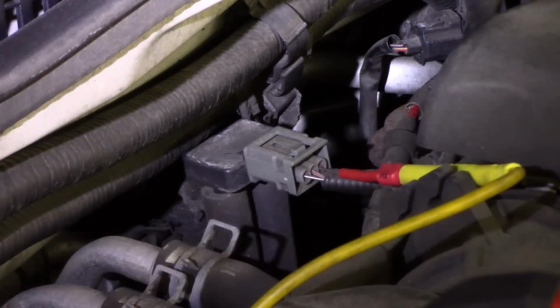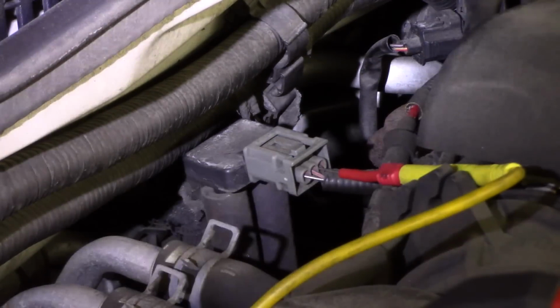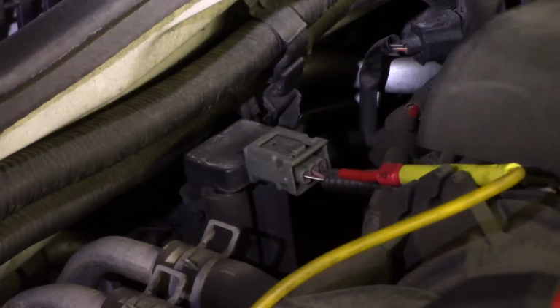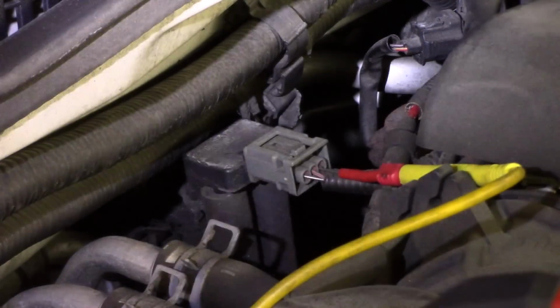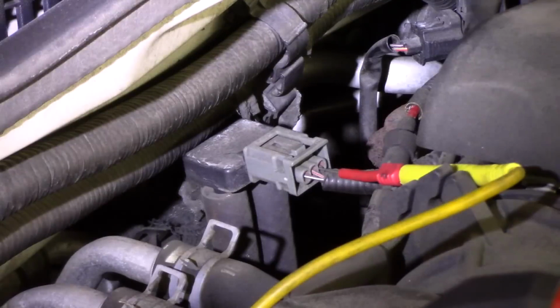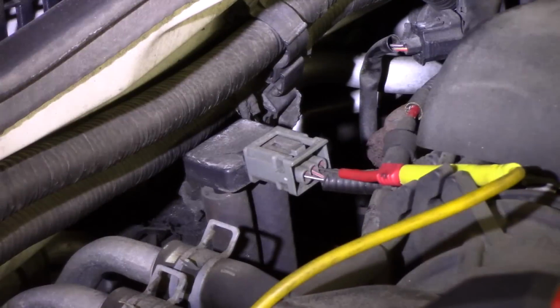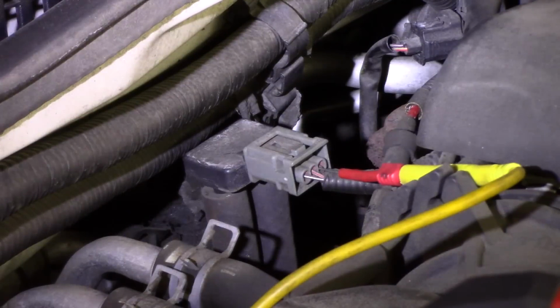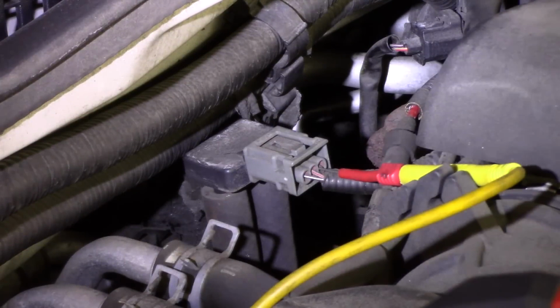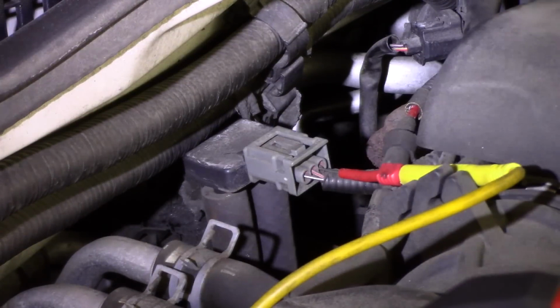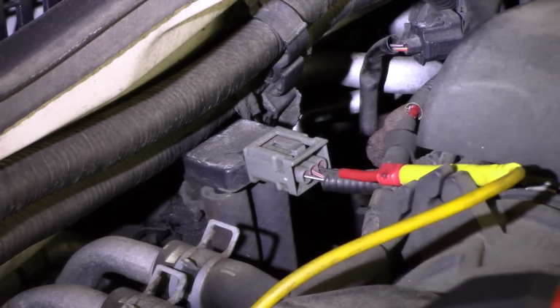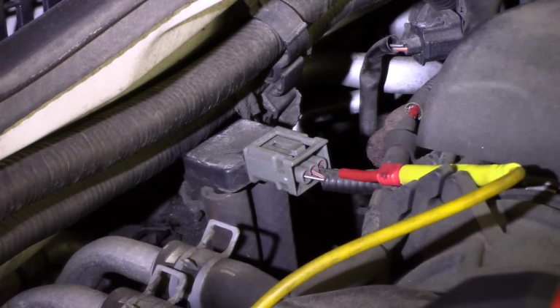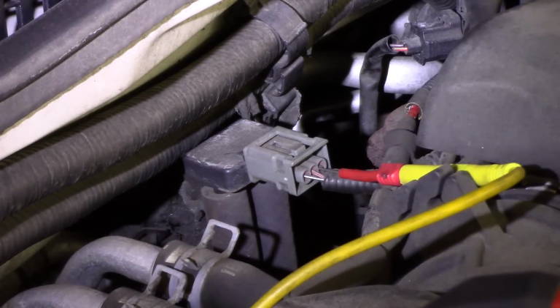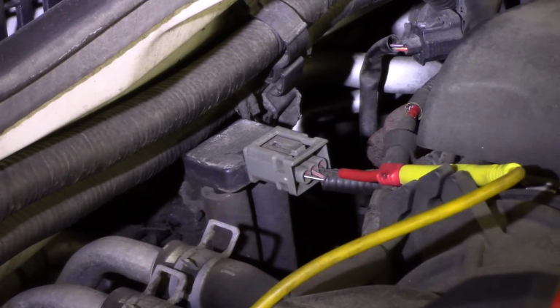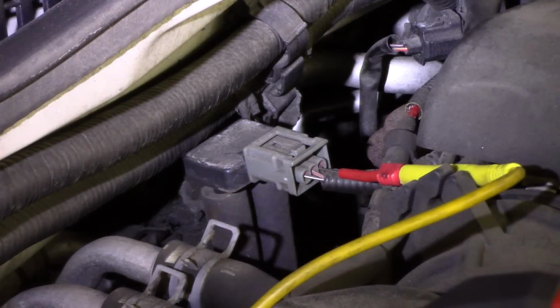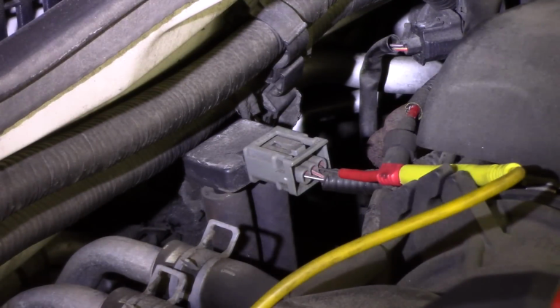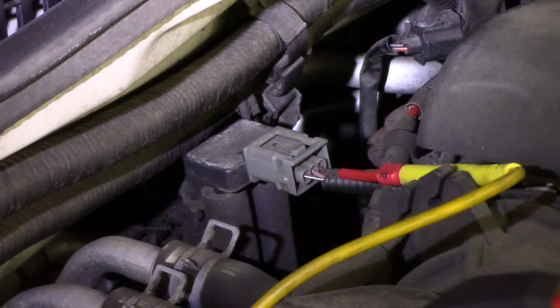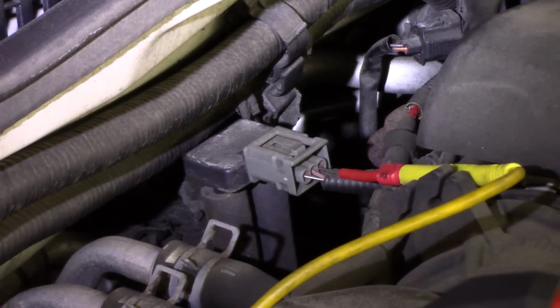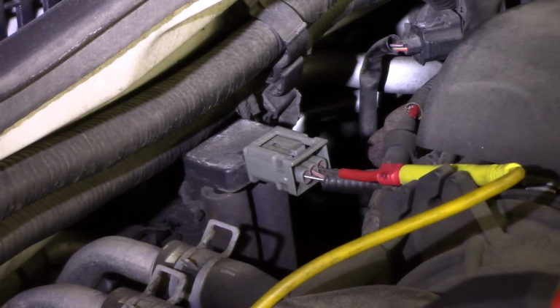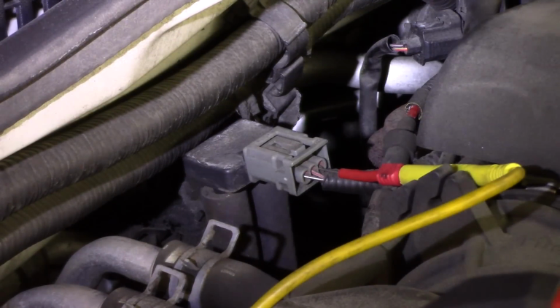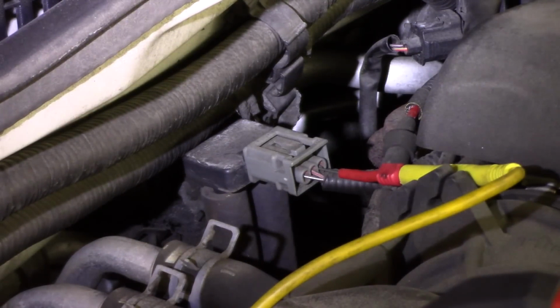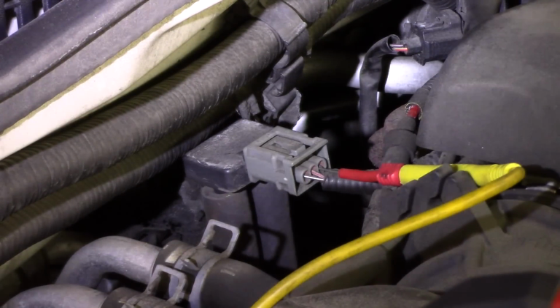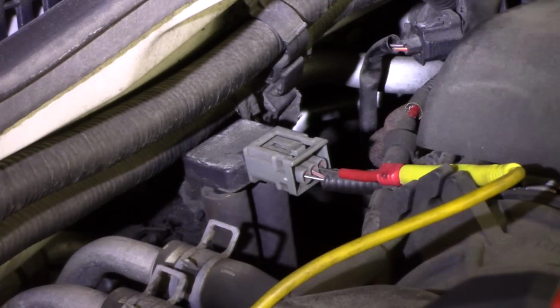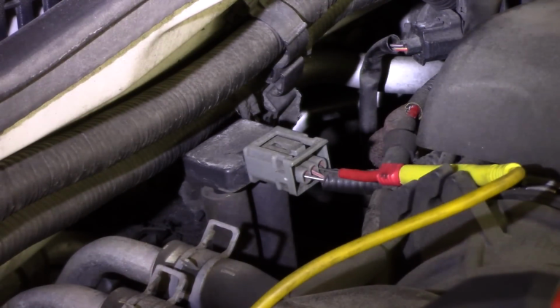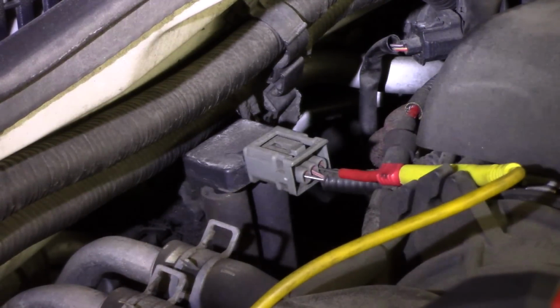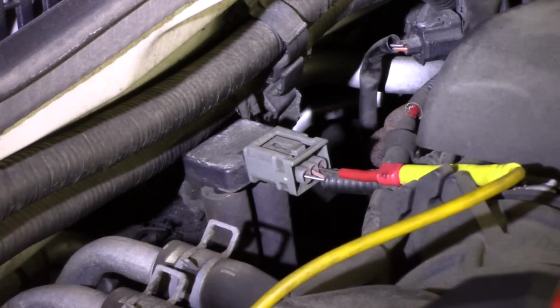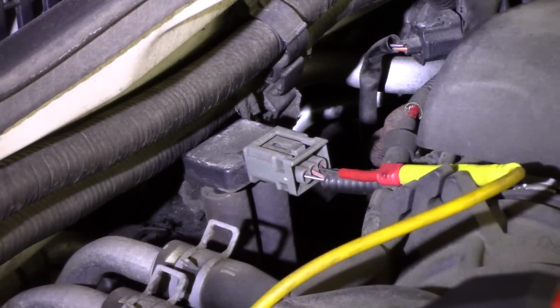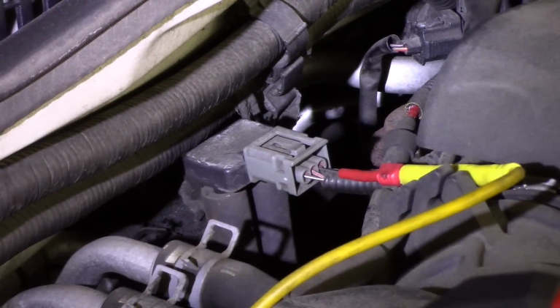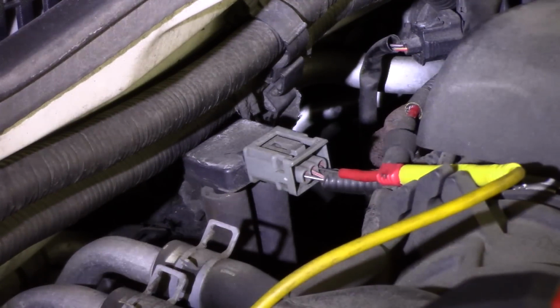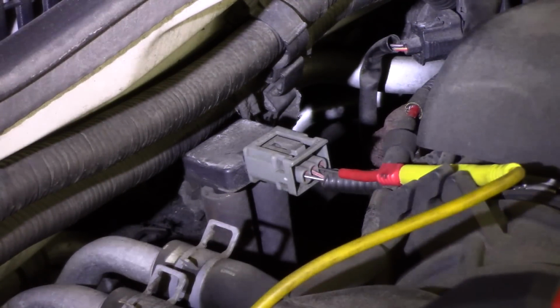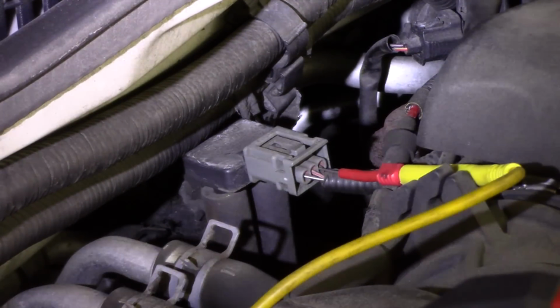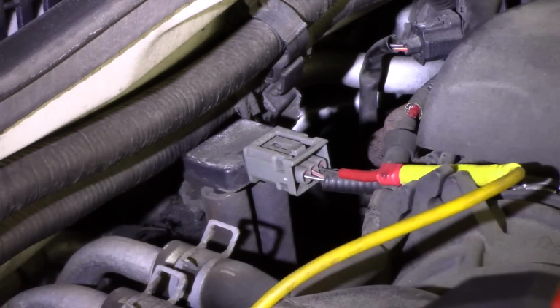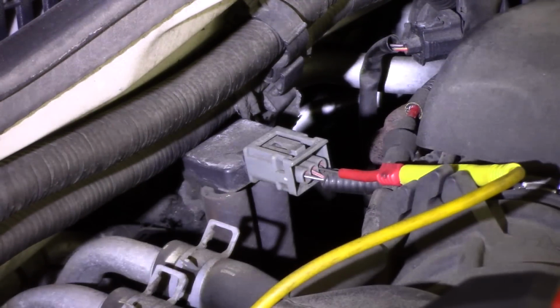Then I'm going to do a test and force this EGR valve open and watch this signal on the scan tool and go from there.